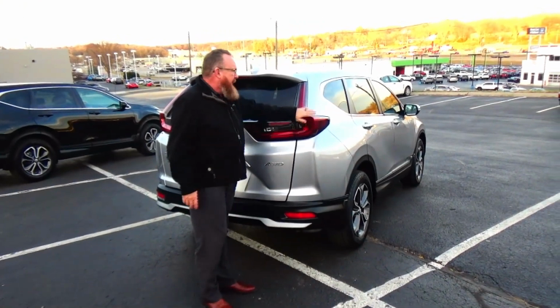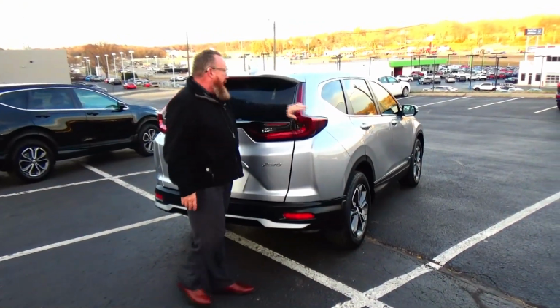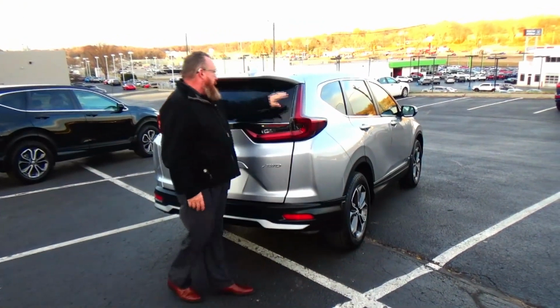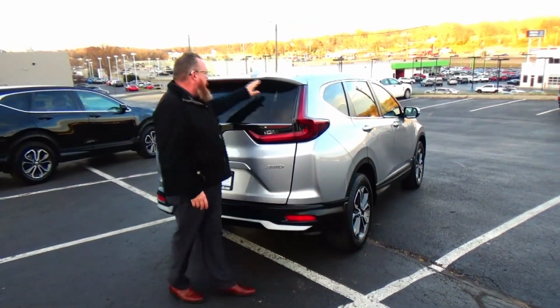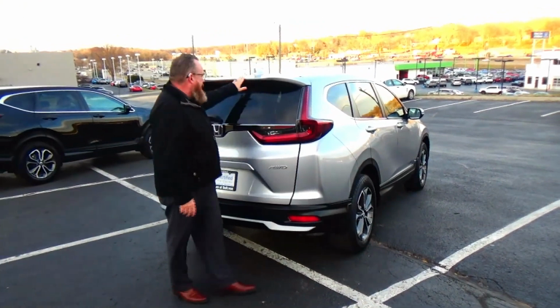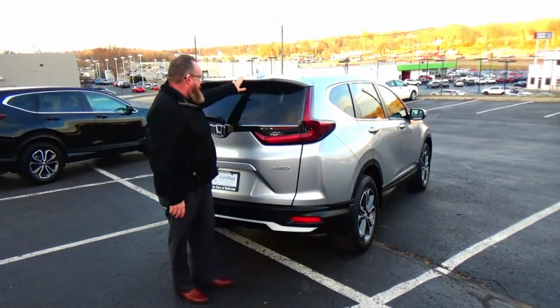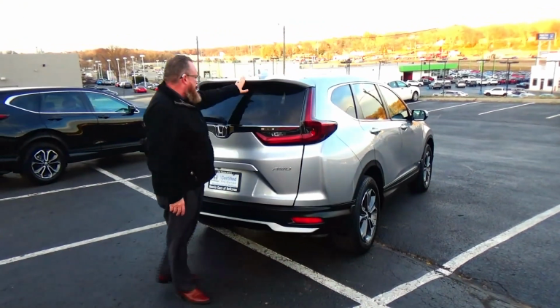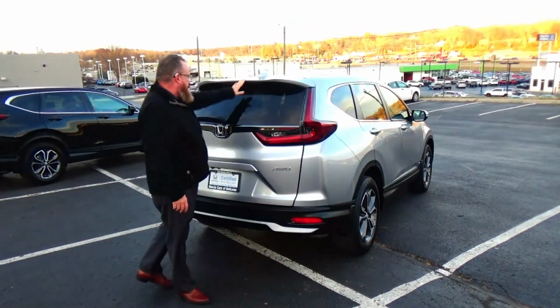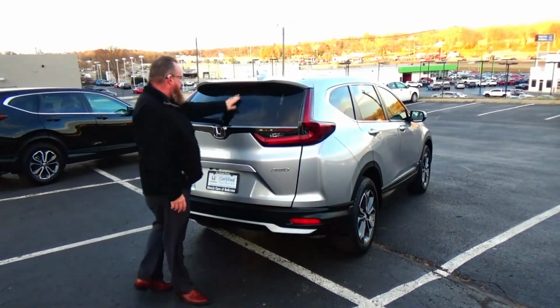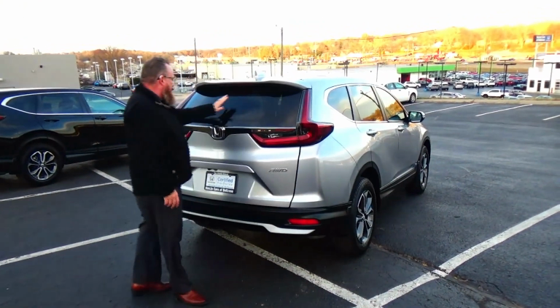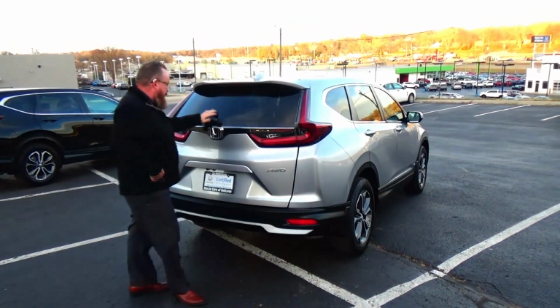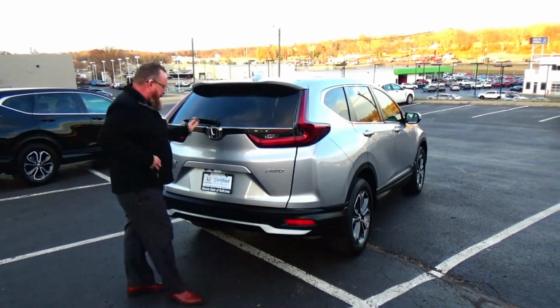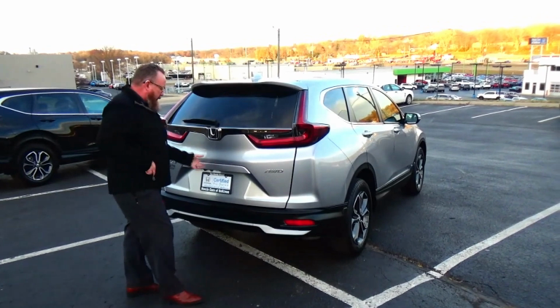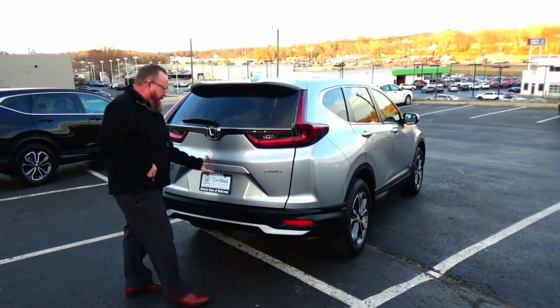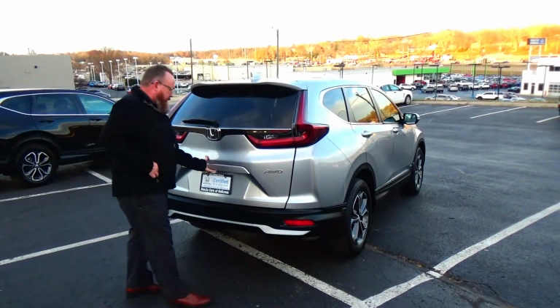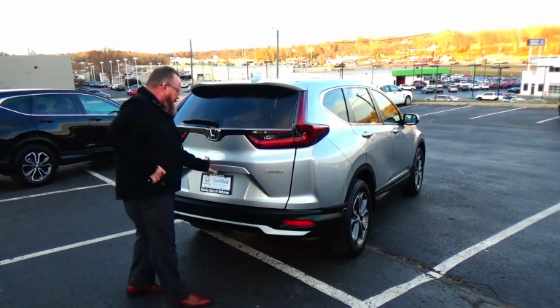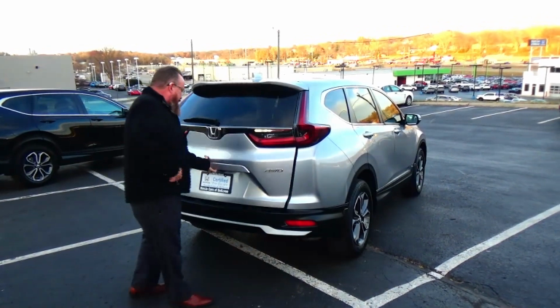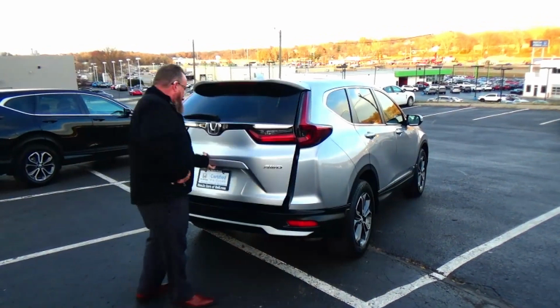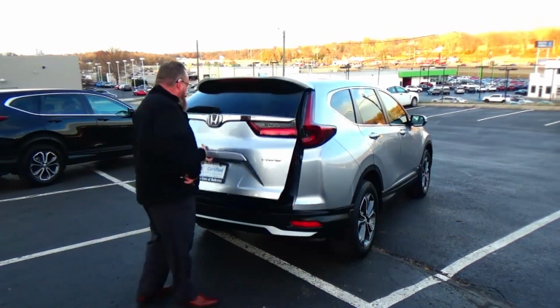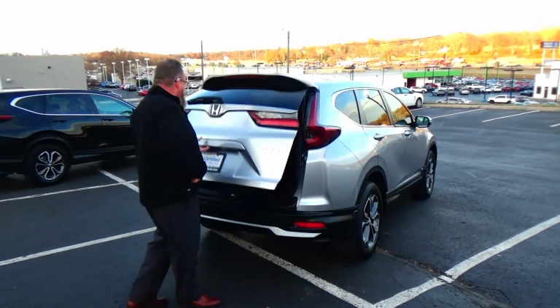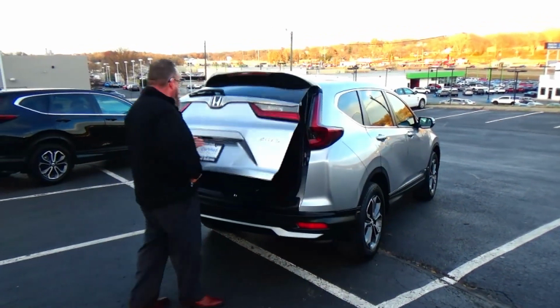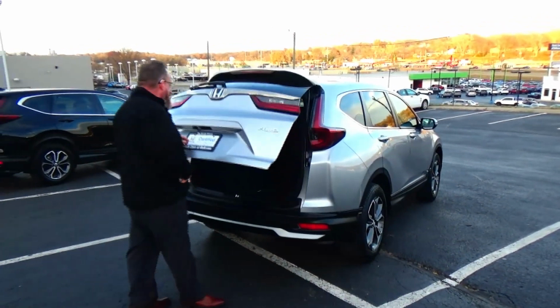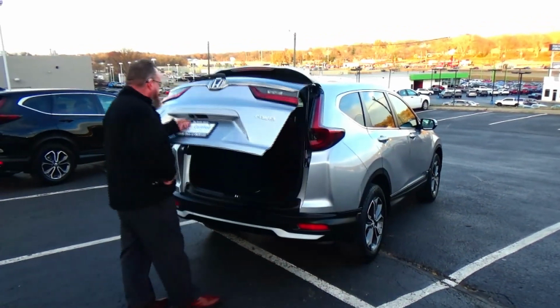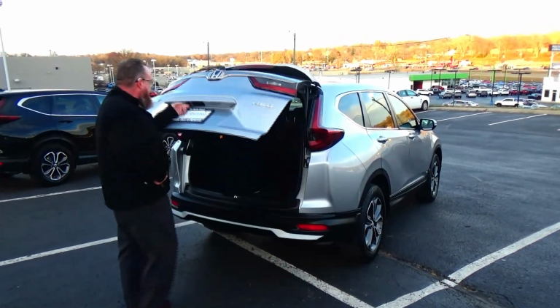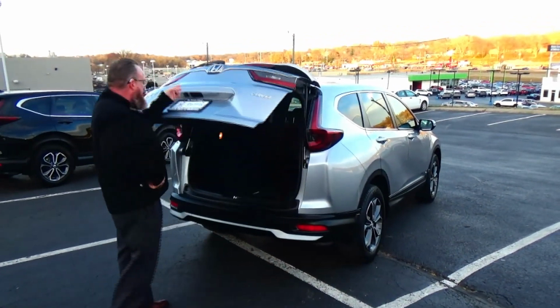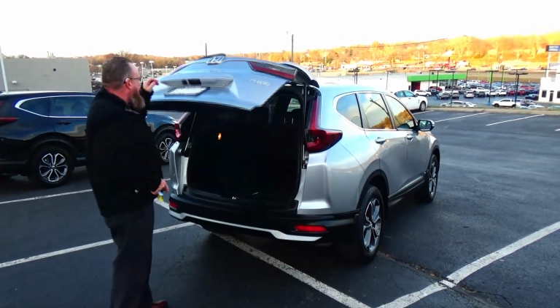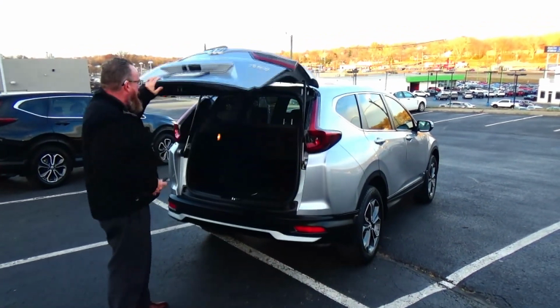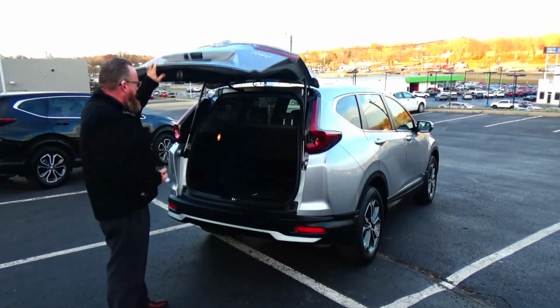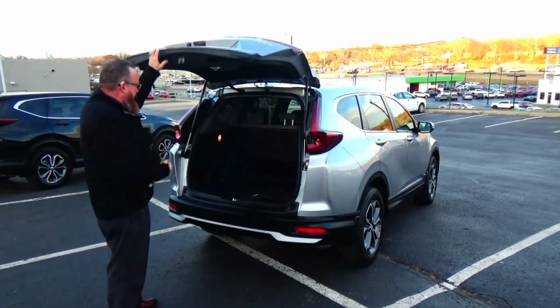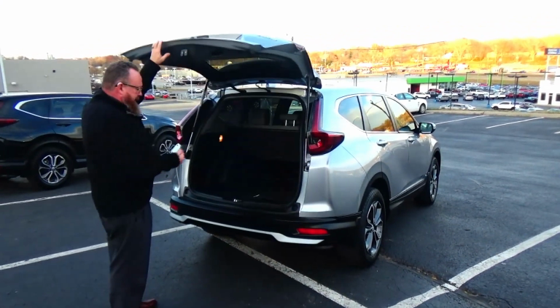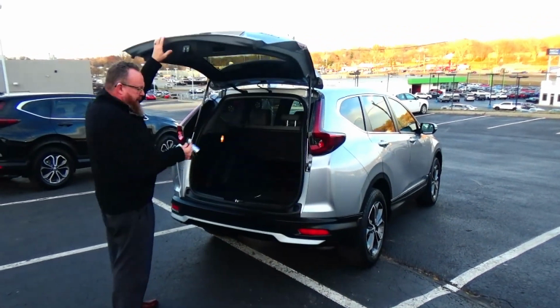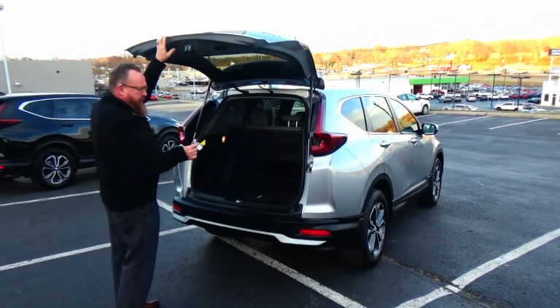High mount brake lights, rear window defrost and wiper, lots of room in the back, backup camera.